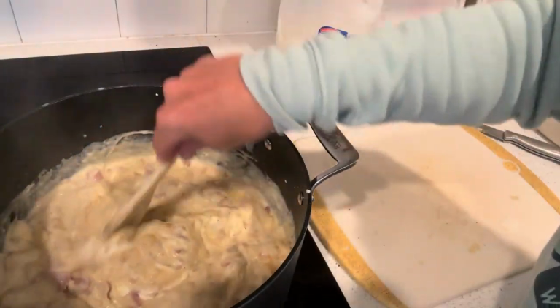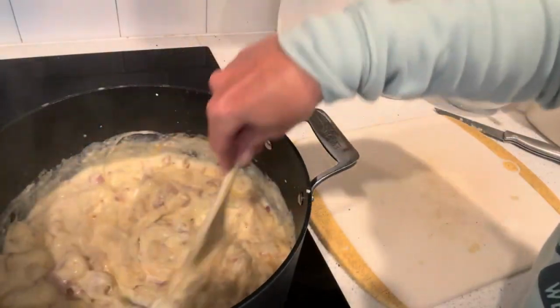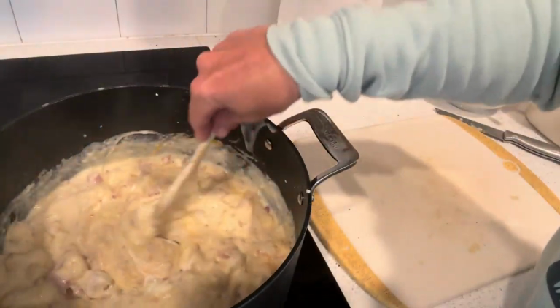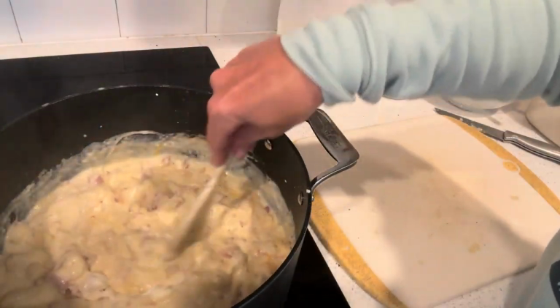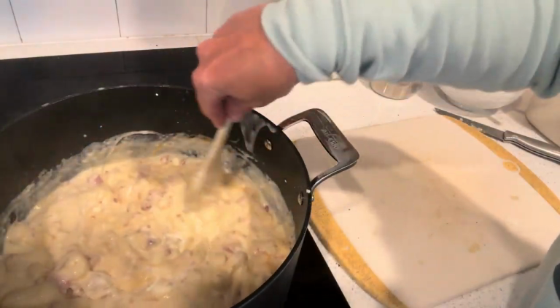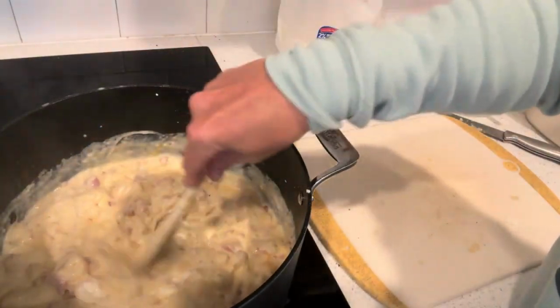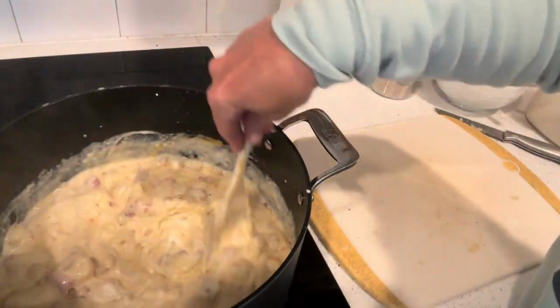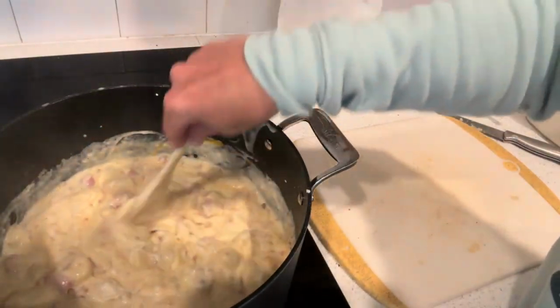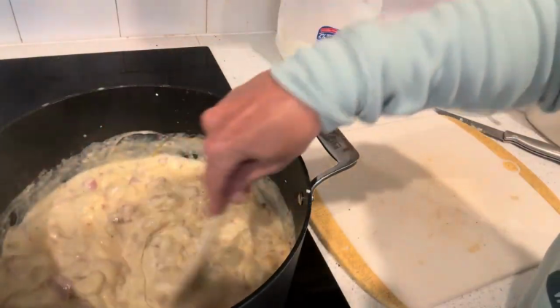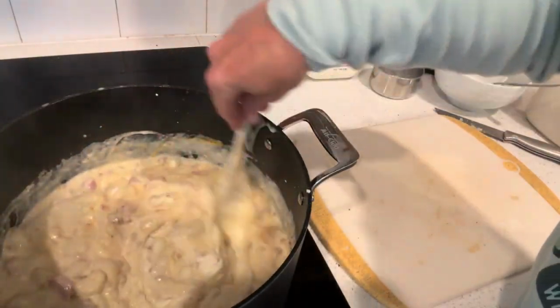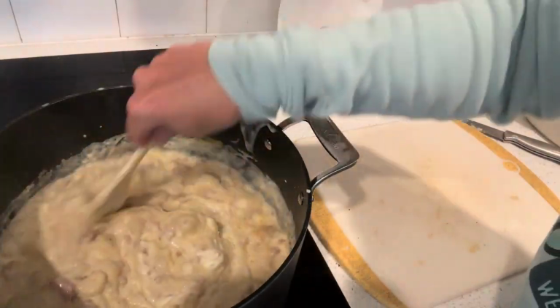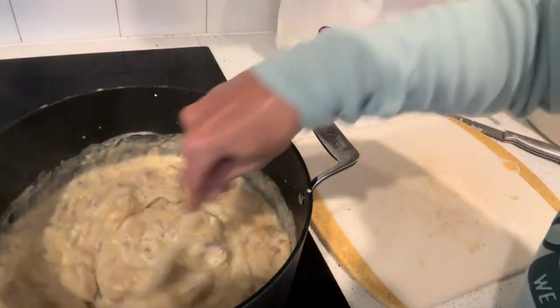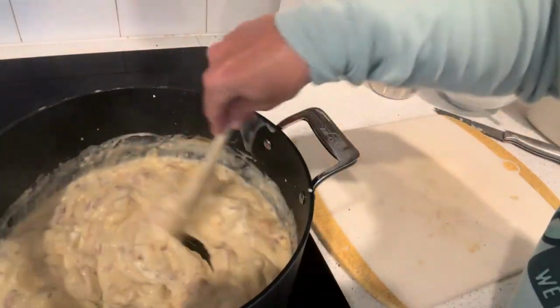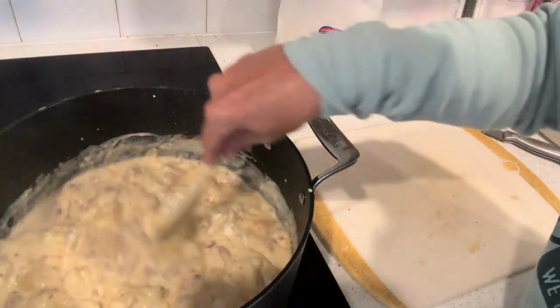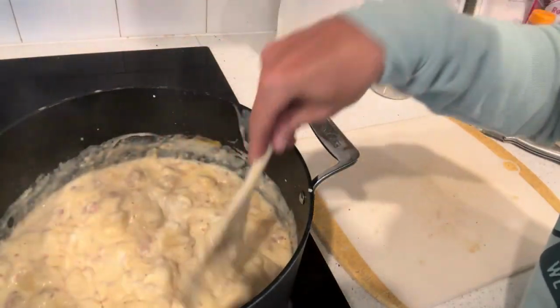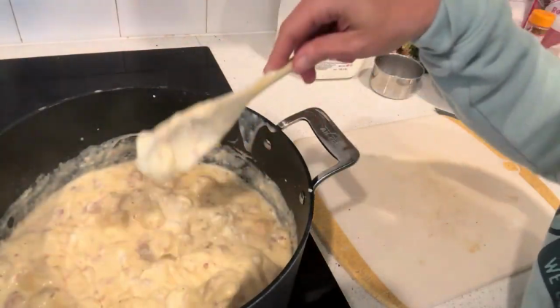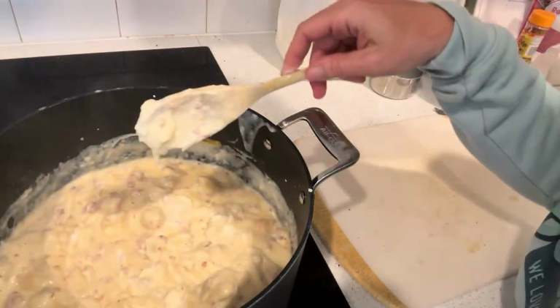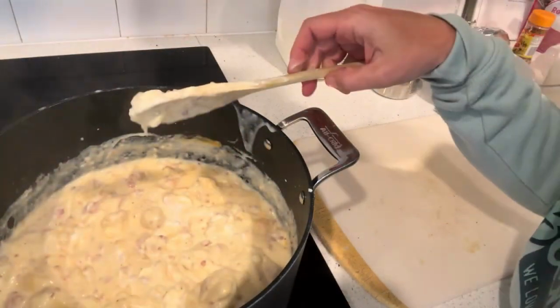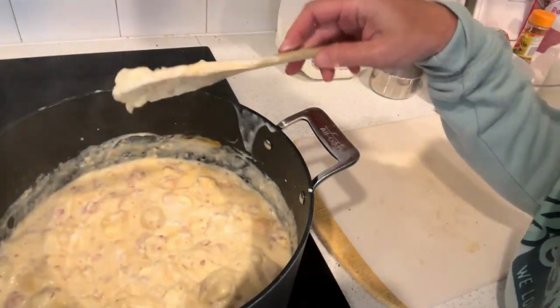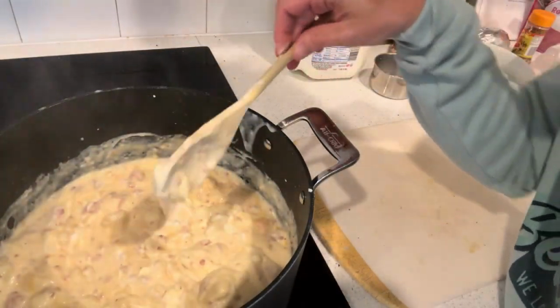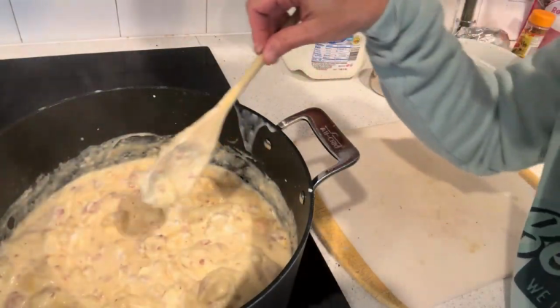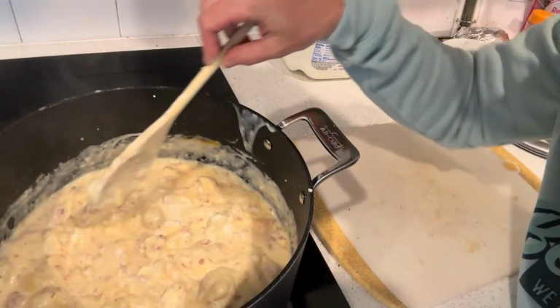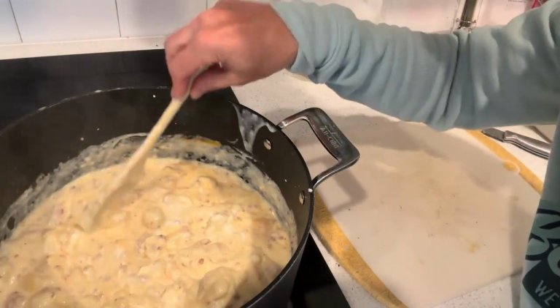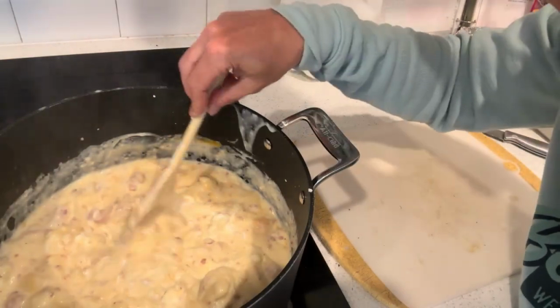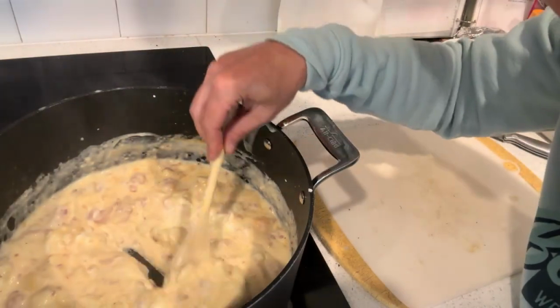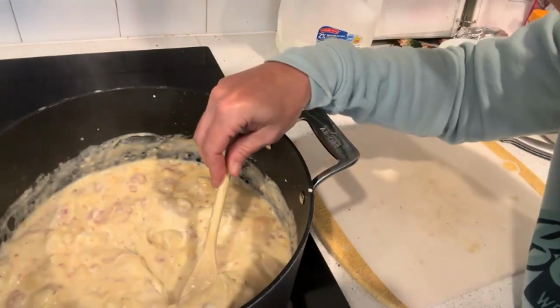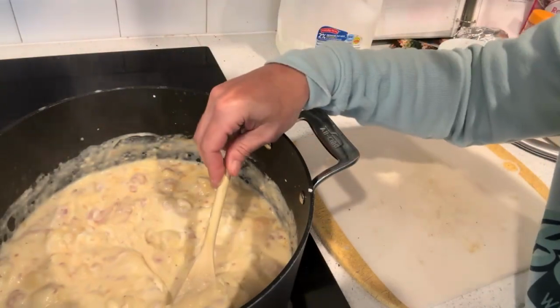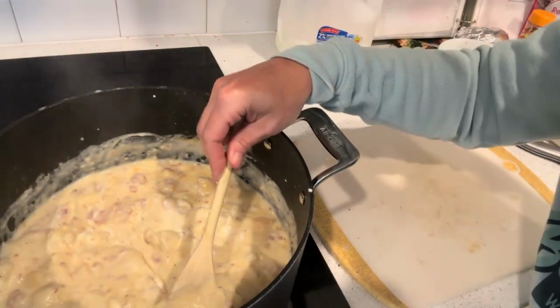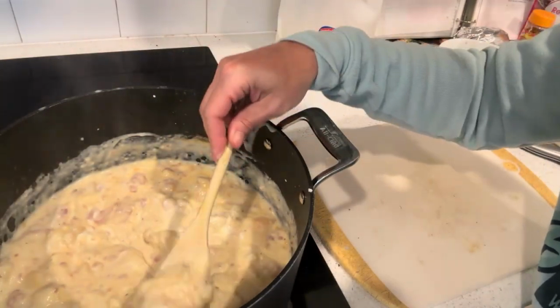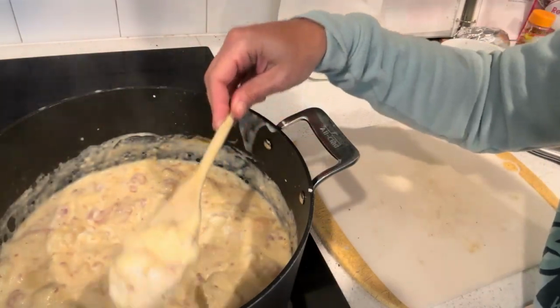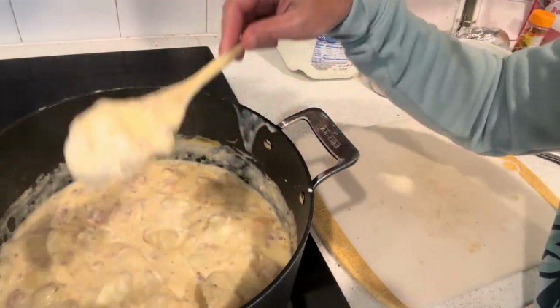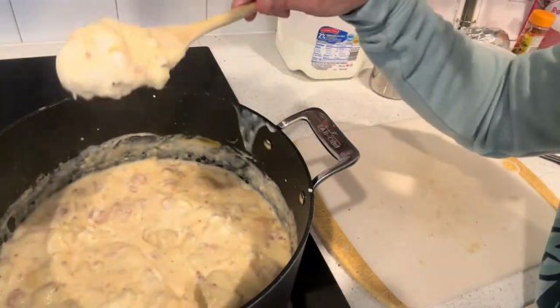Turn that down to low and that's it — soup's done.